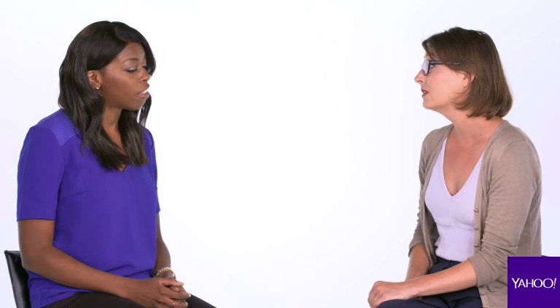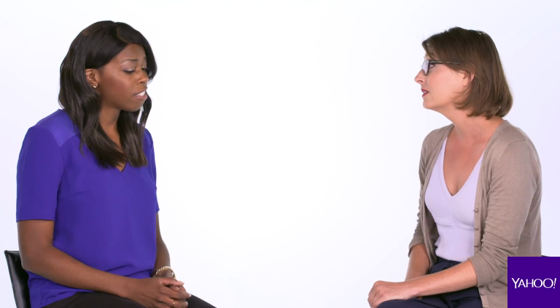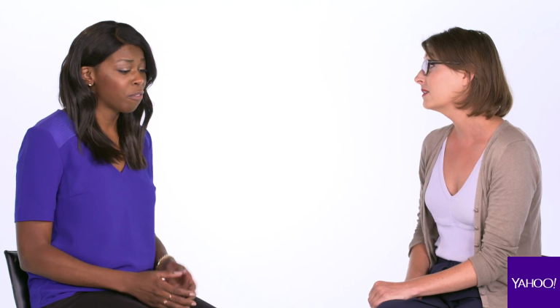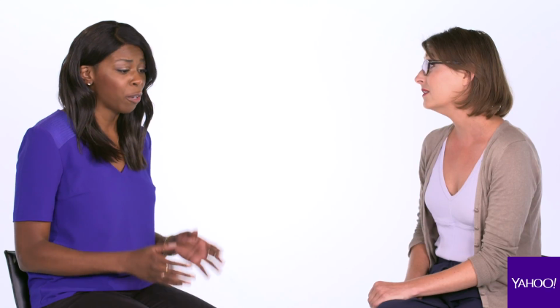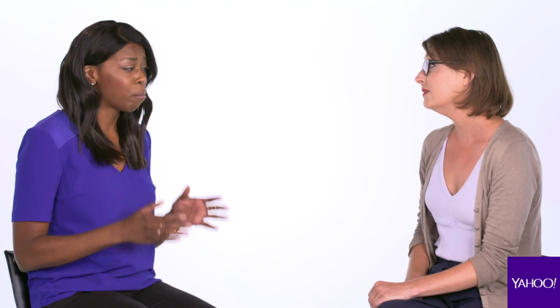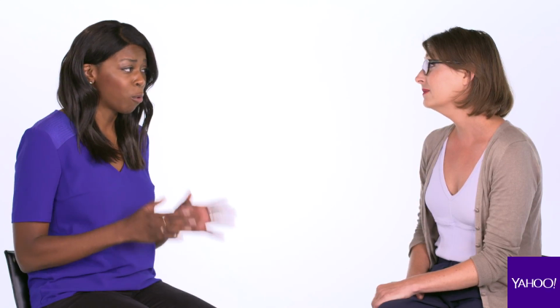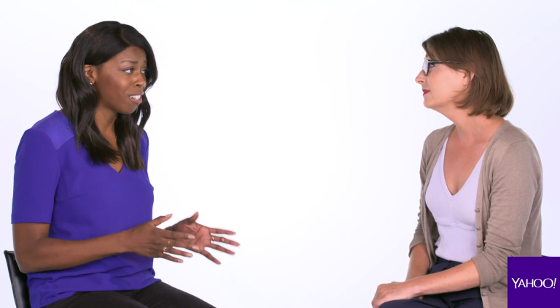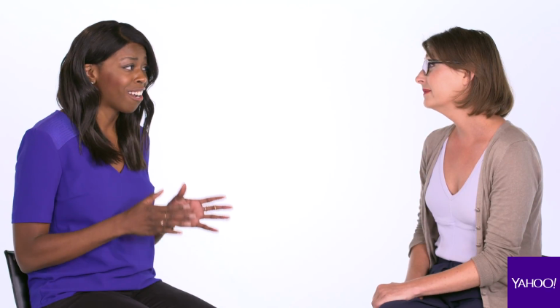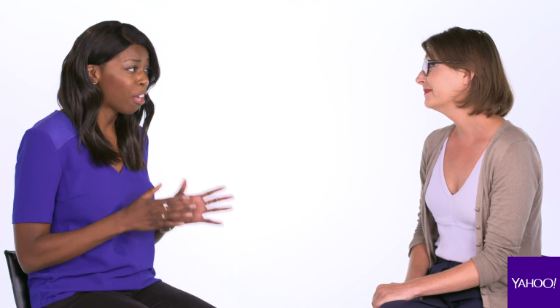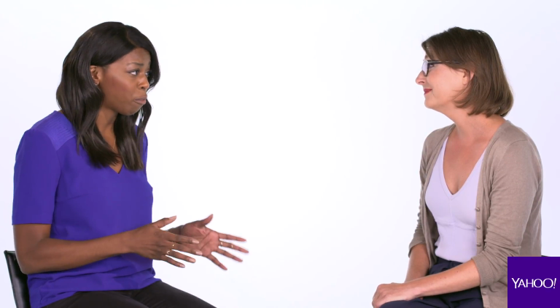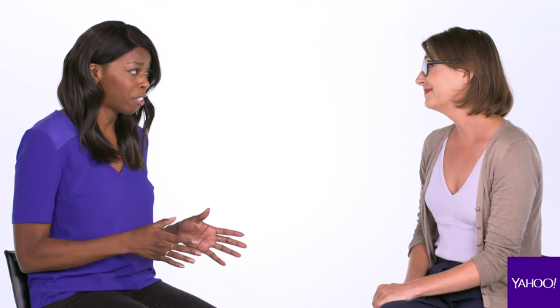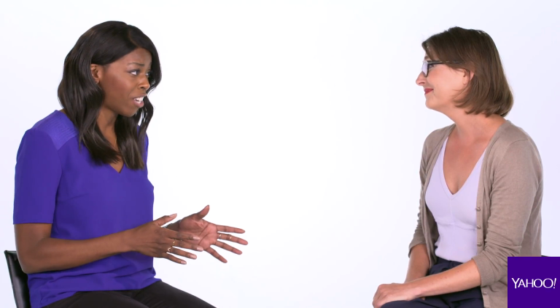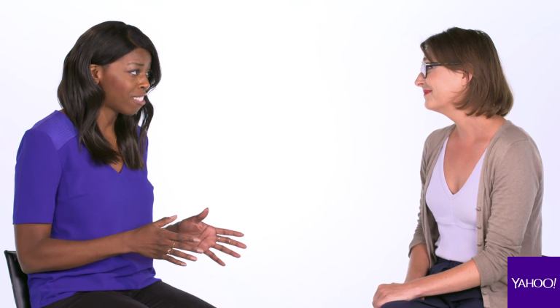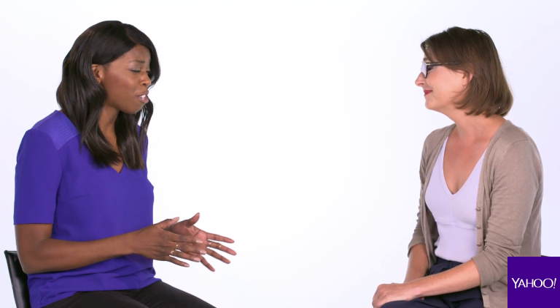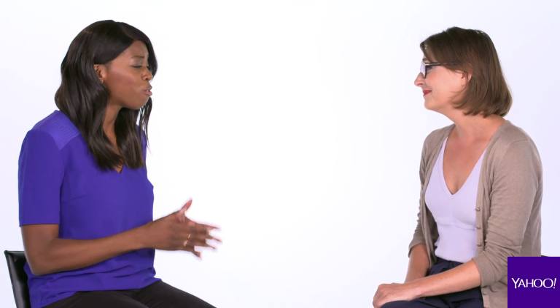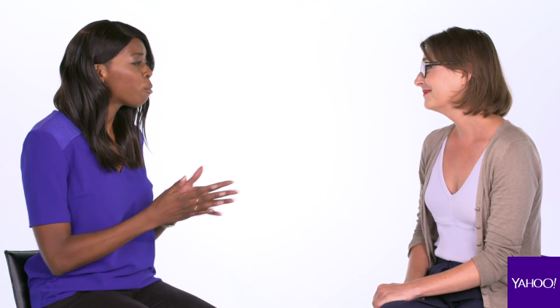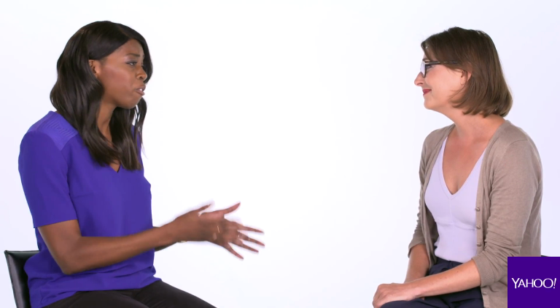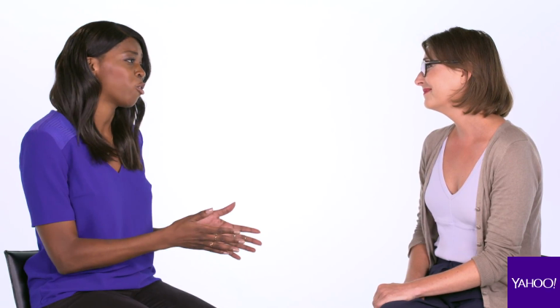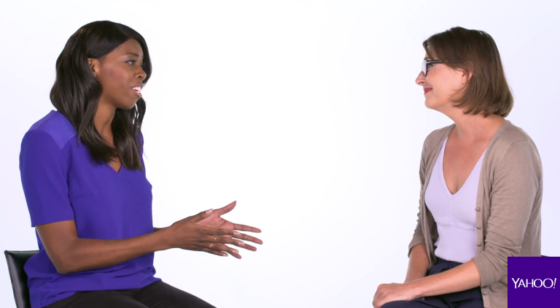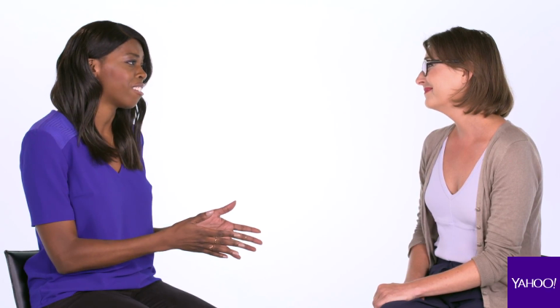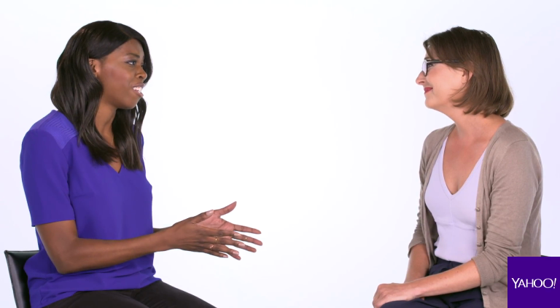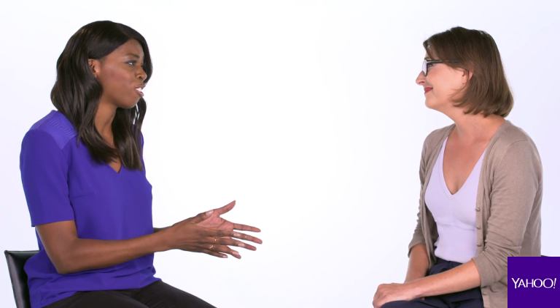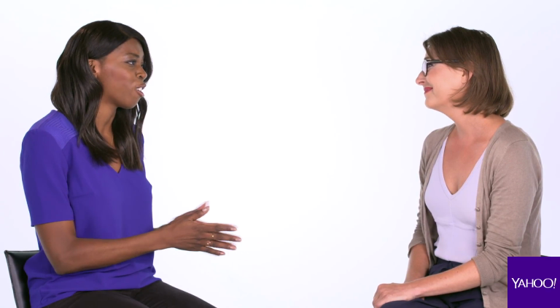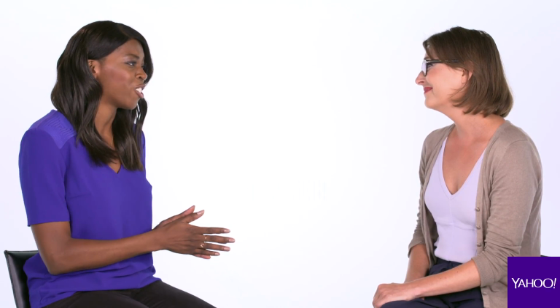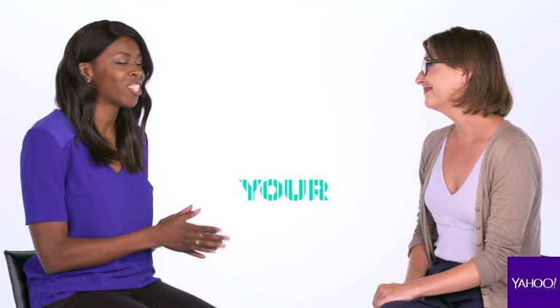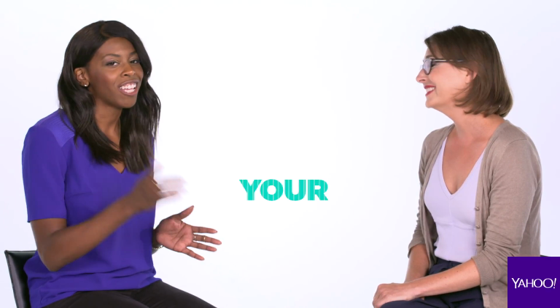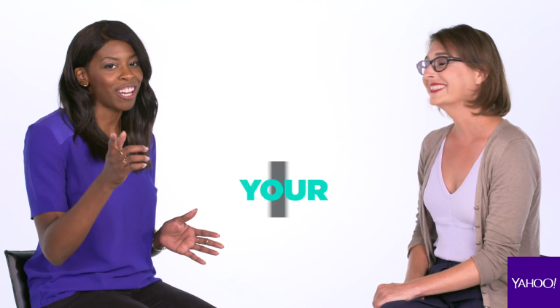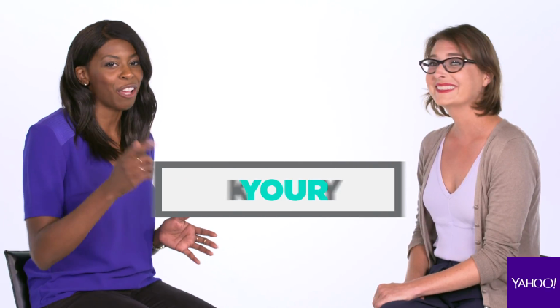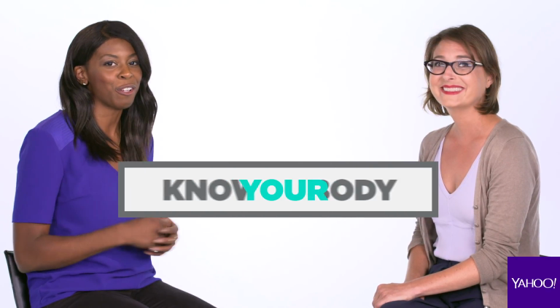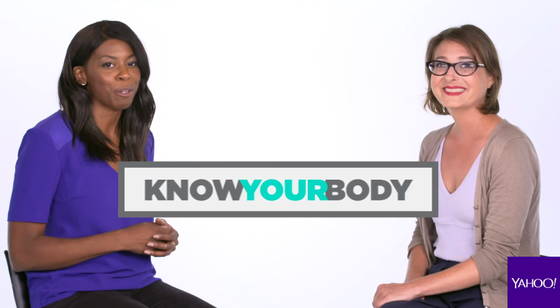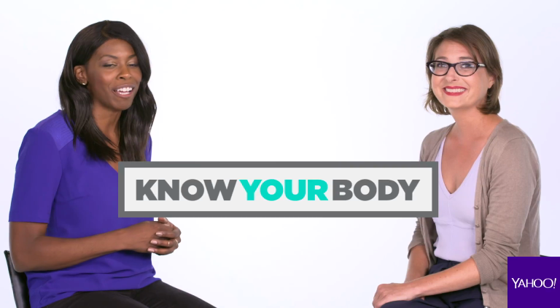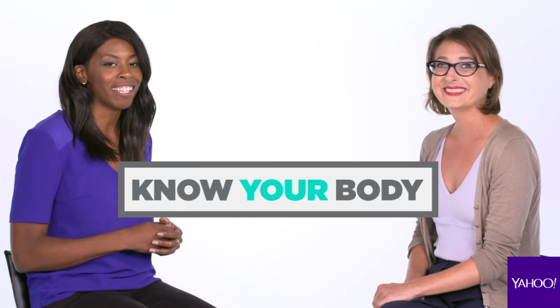That is some very important and helpful advice. Thank you so much for joining us today, Dr. Hartridge. And now you know your body.